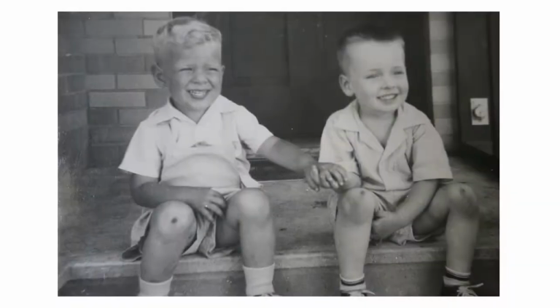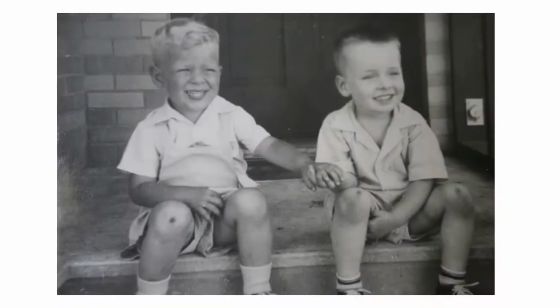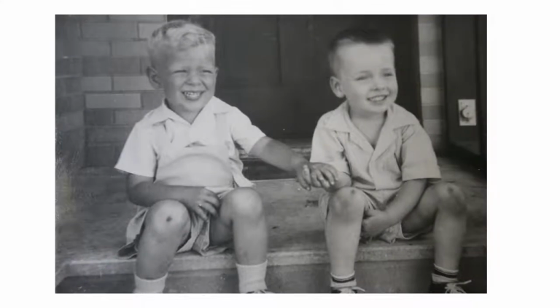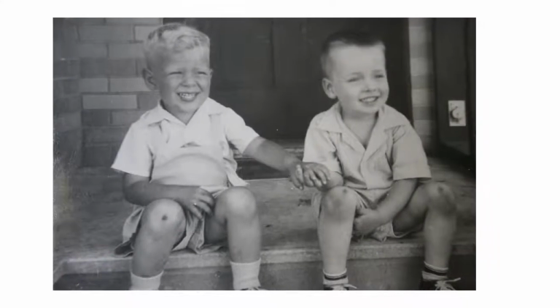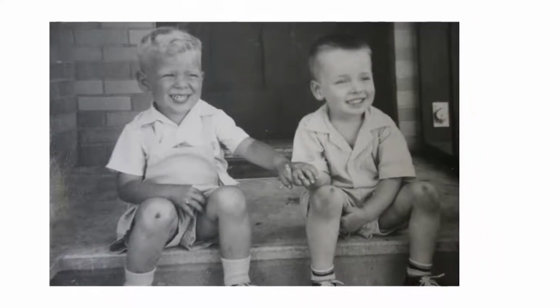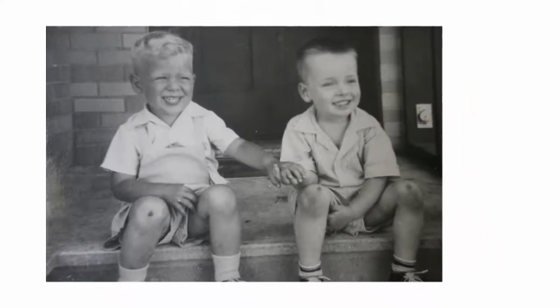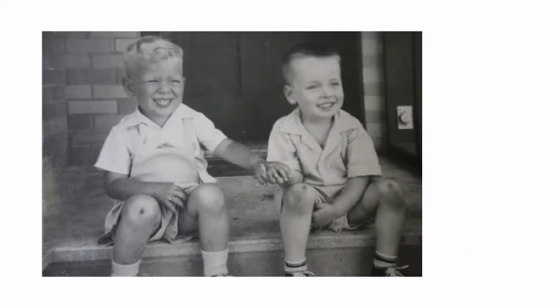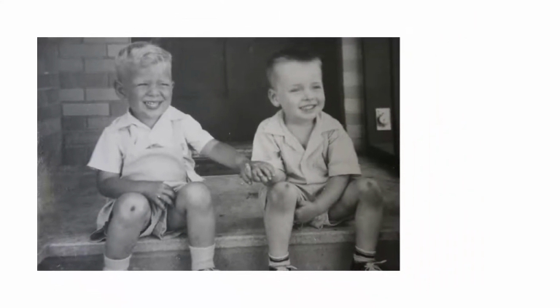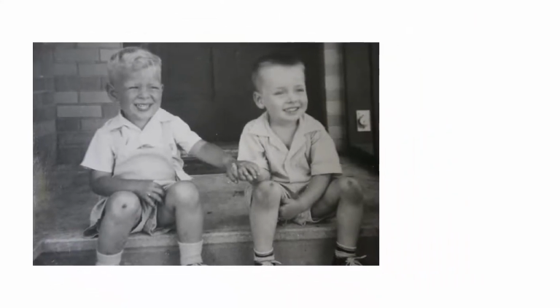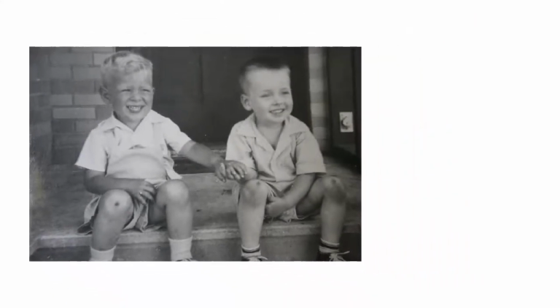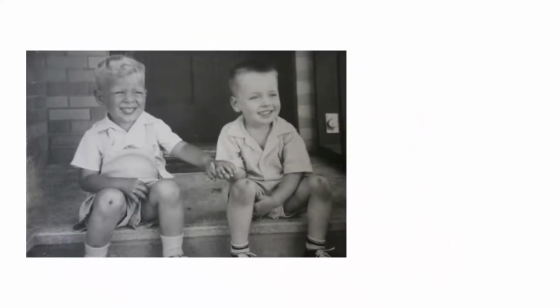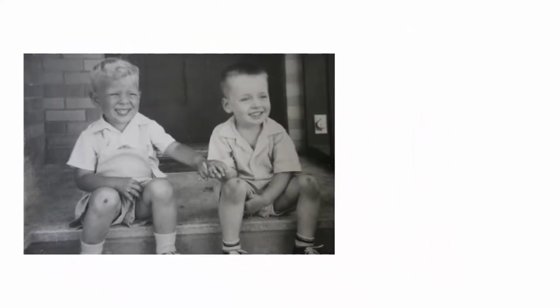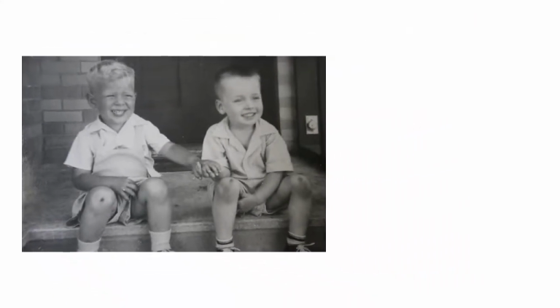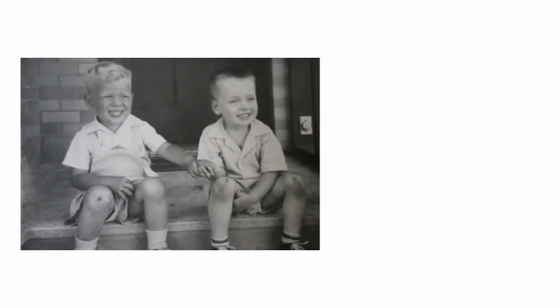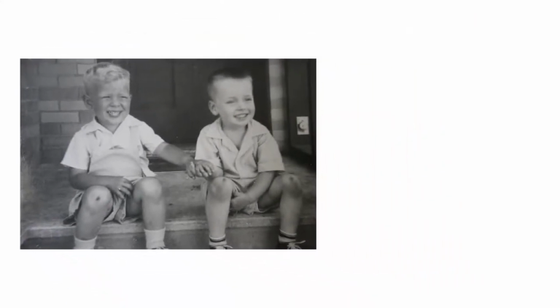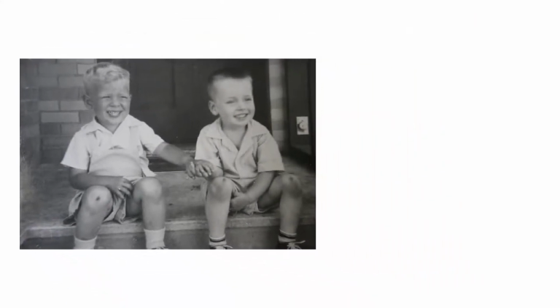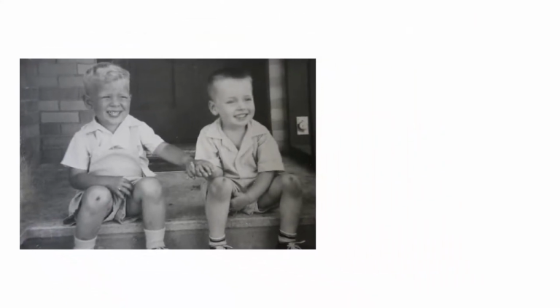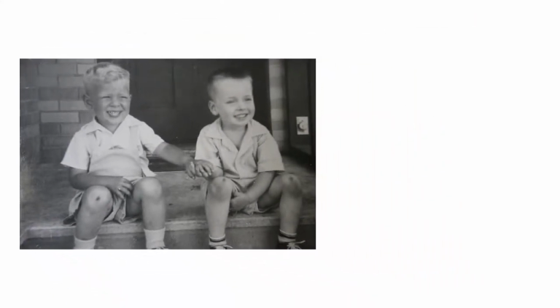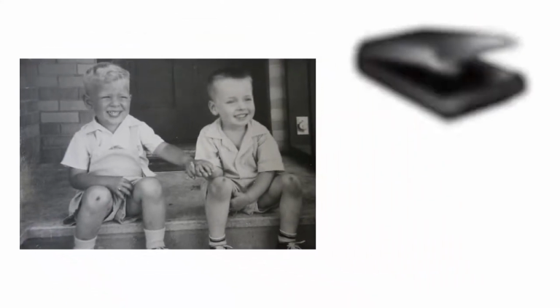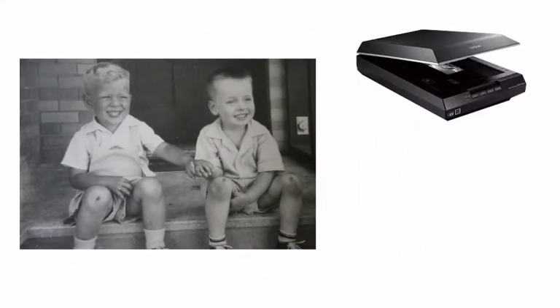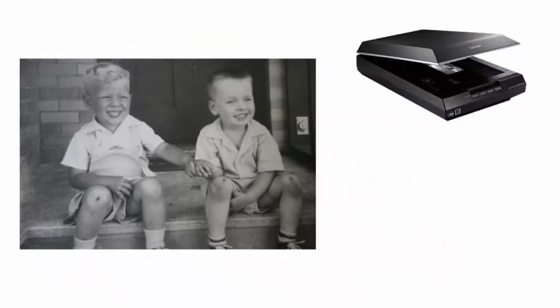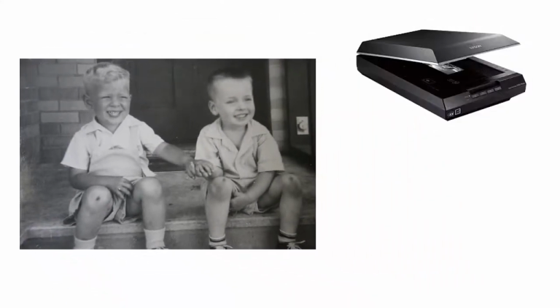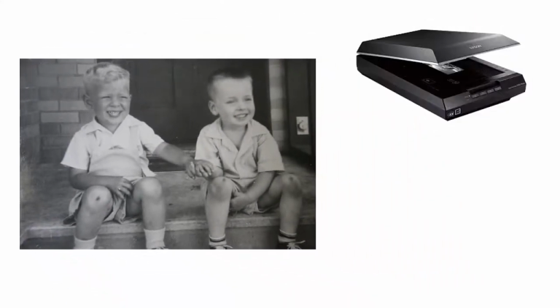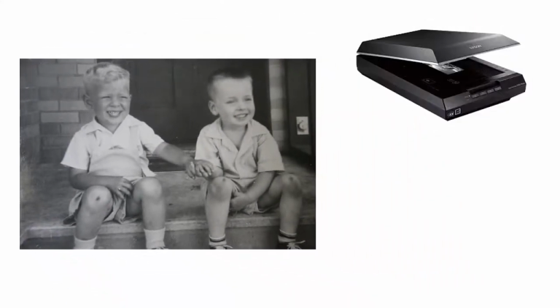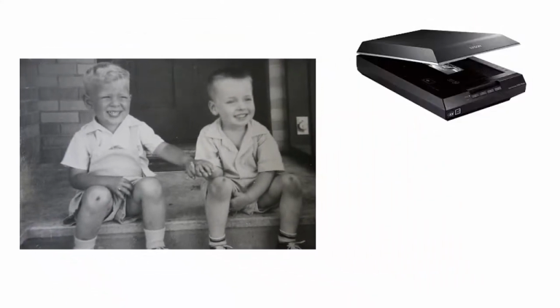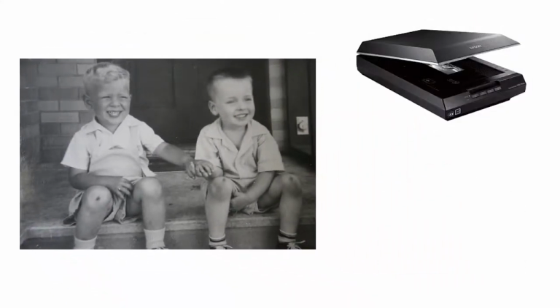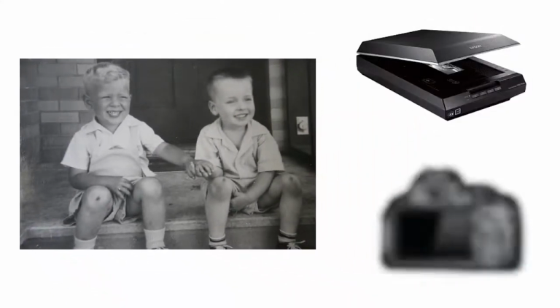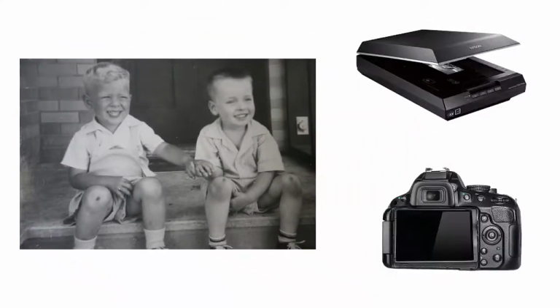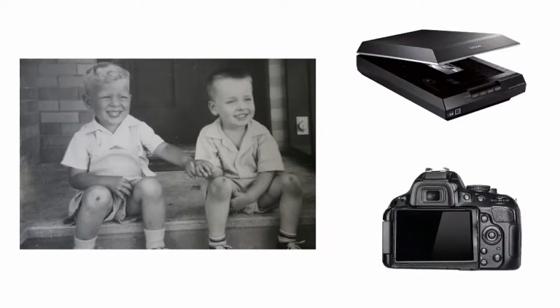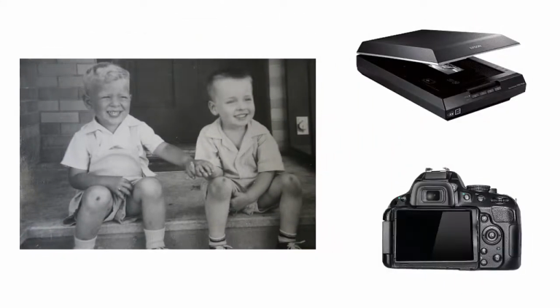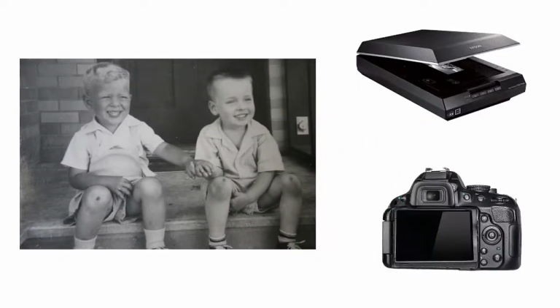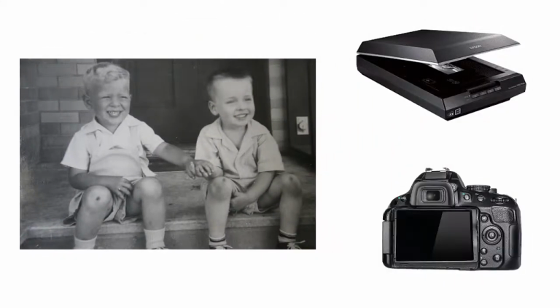First, you'll need to digitize your old picture. Scan it or simply take a picture of it.